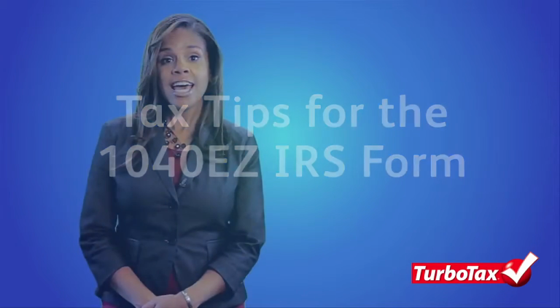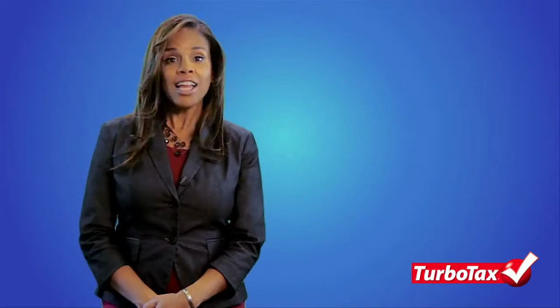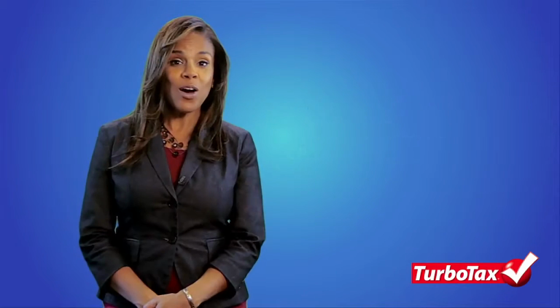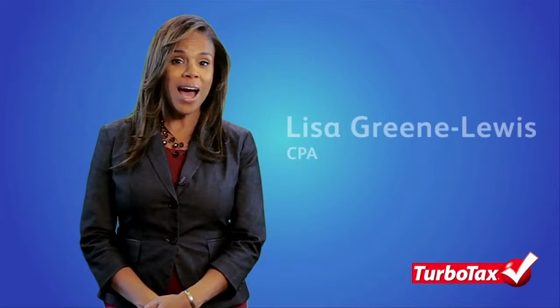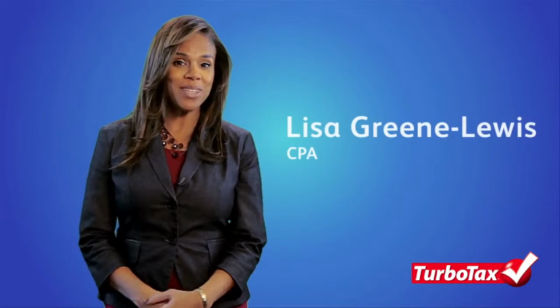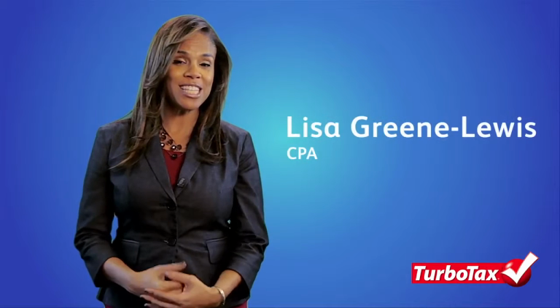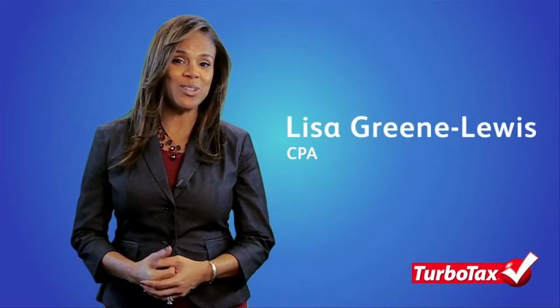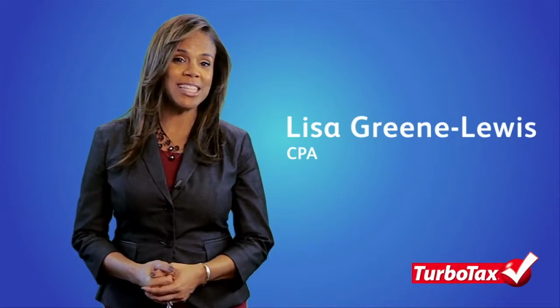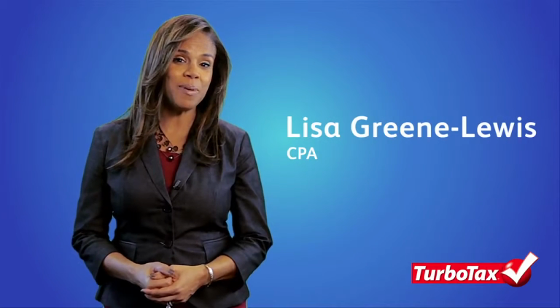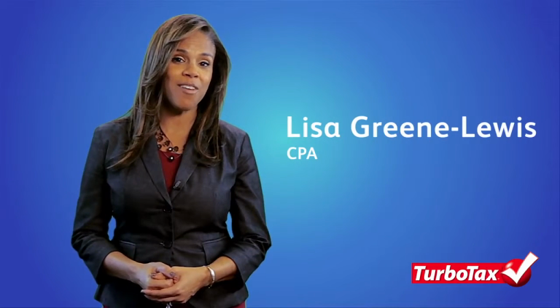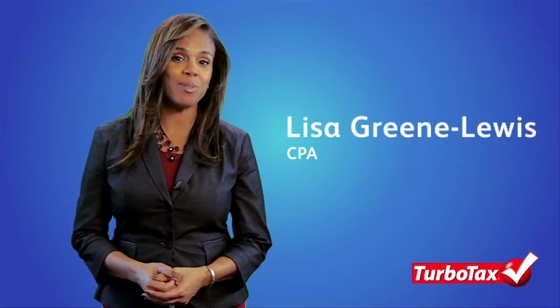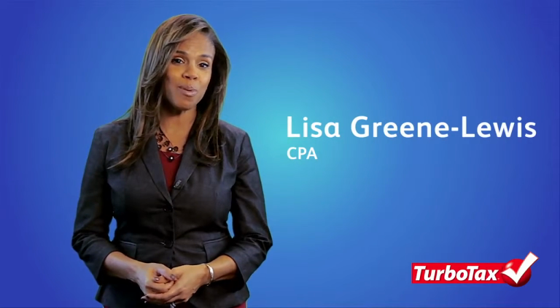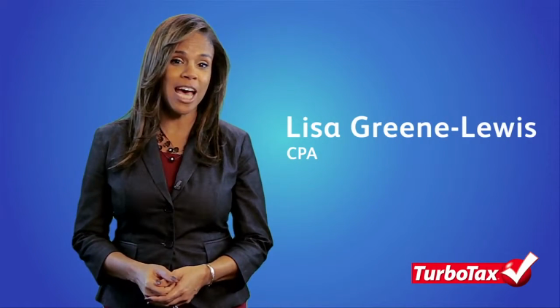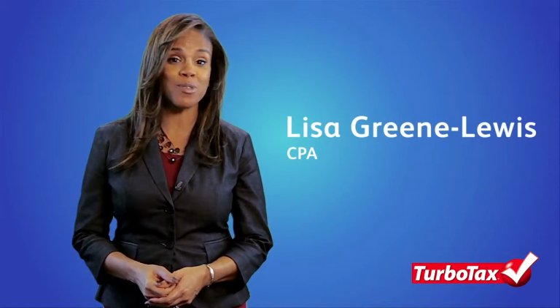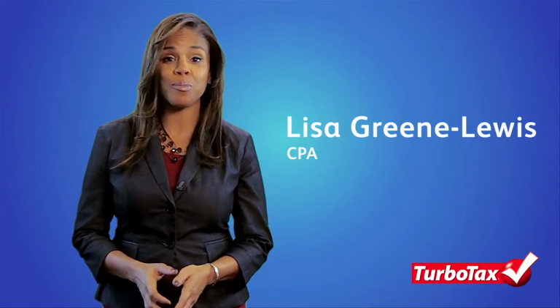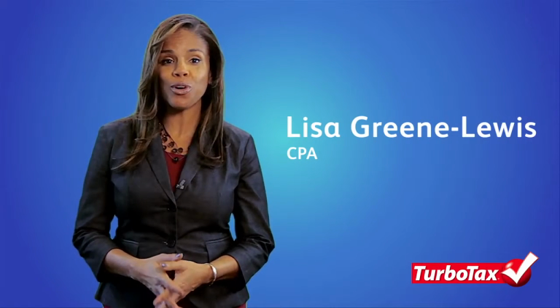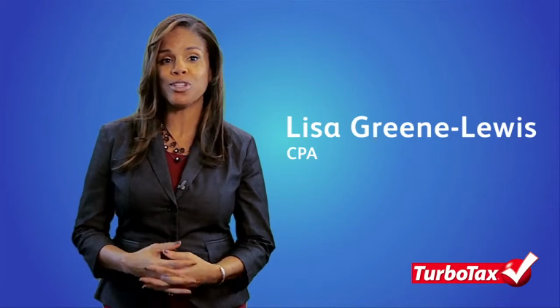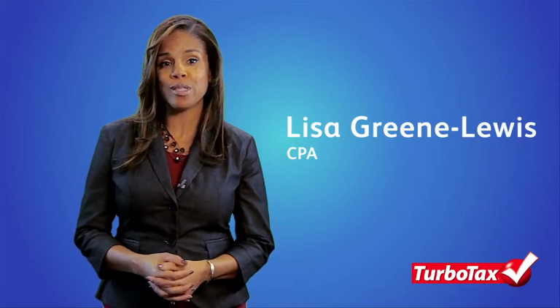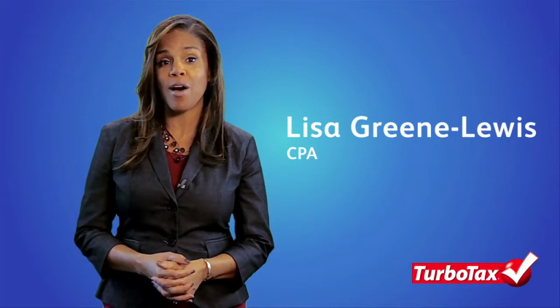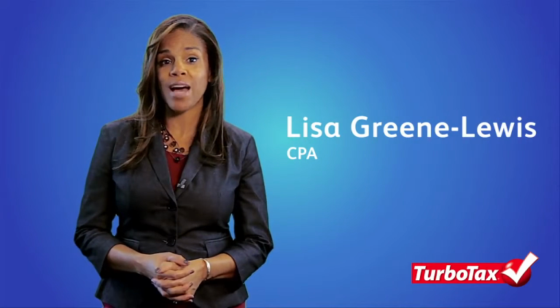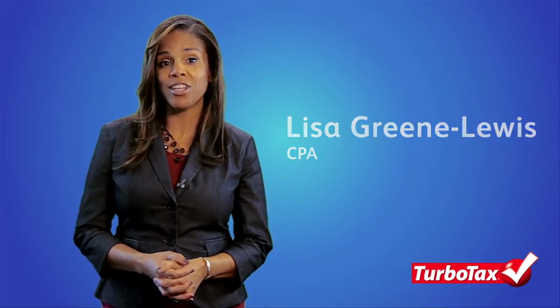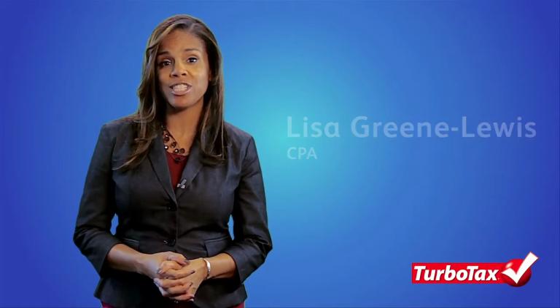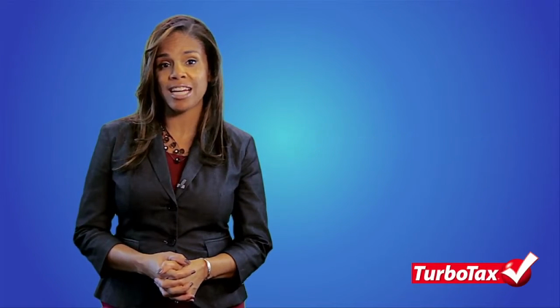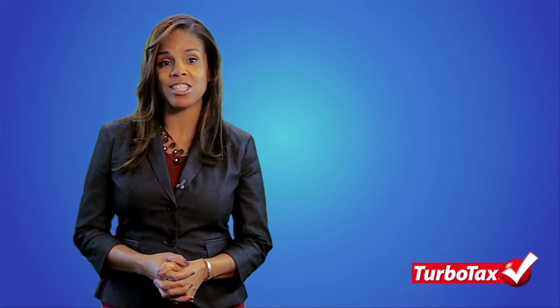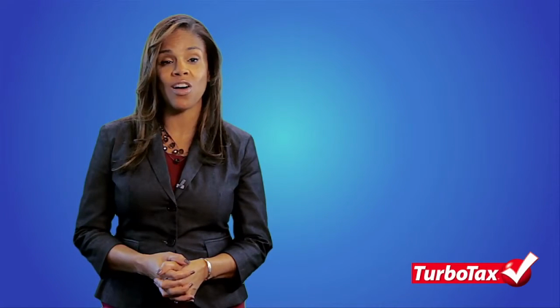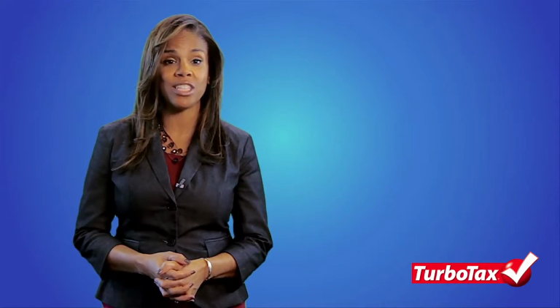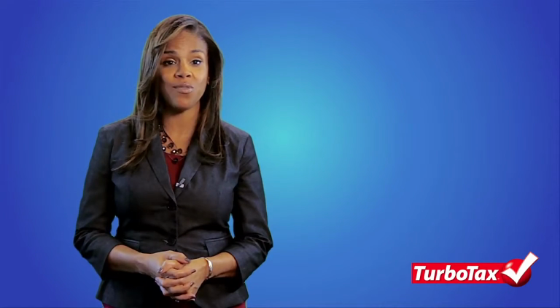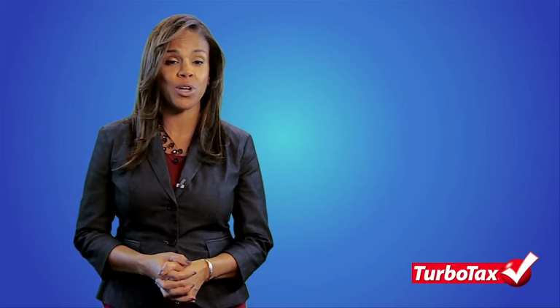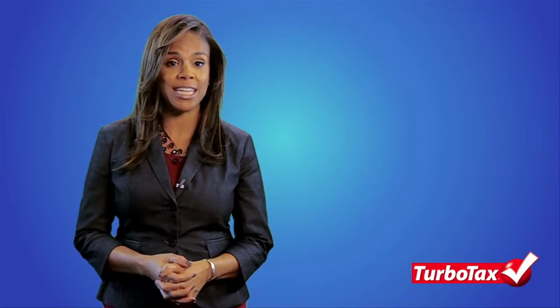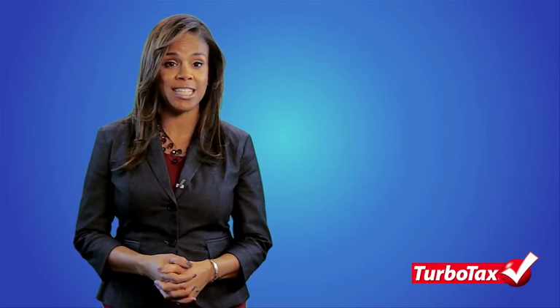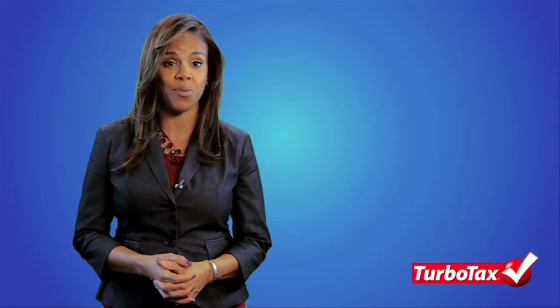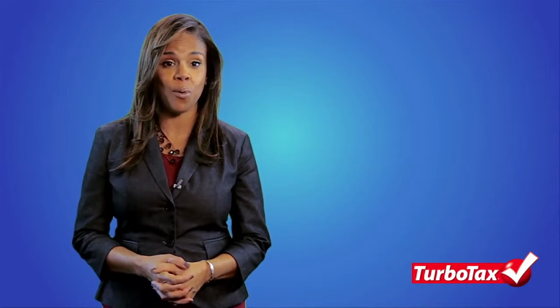Hello, I'm Lisa Lewis, CPA from TurboTax, with important news about filing your taxes on the 1040EZ form.